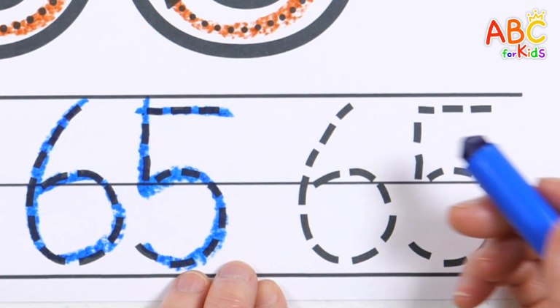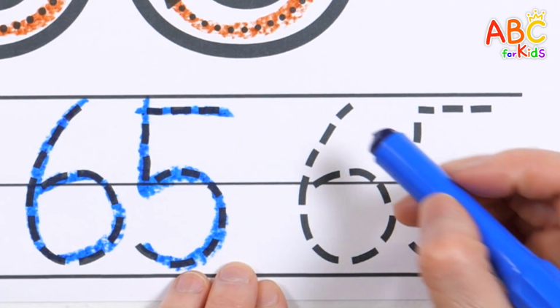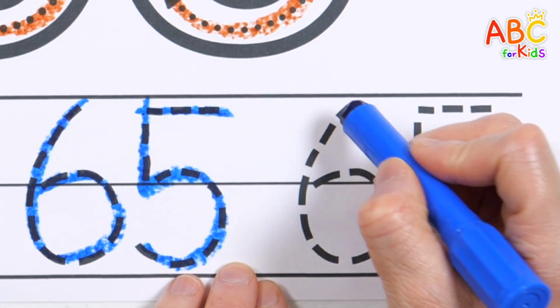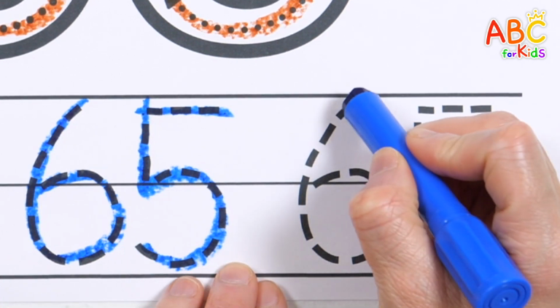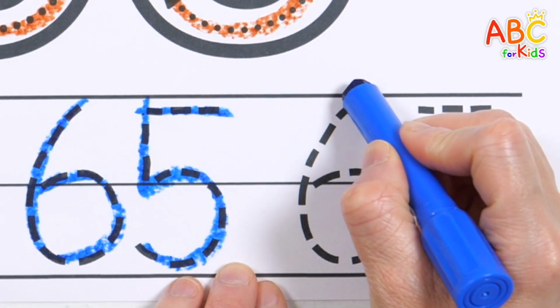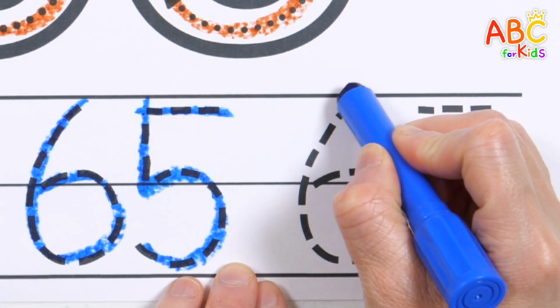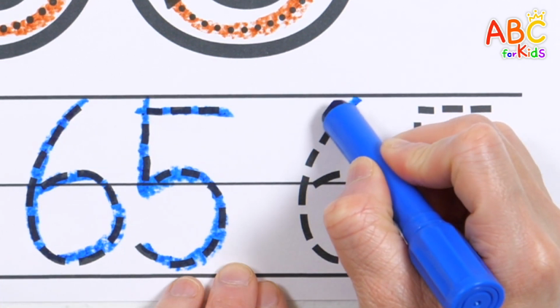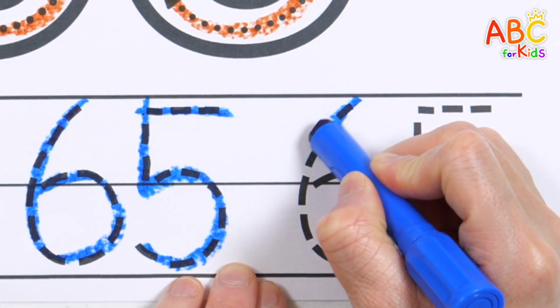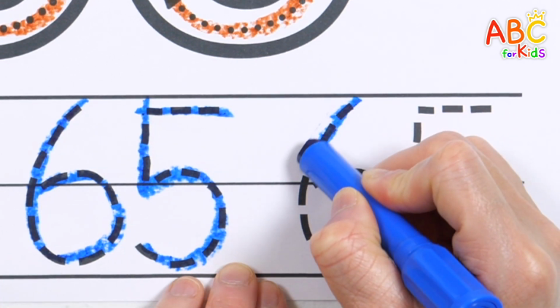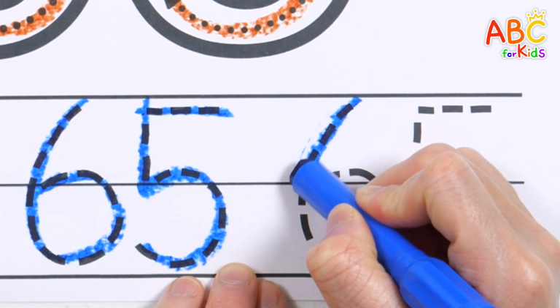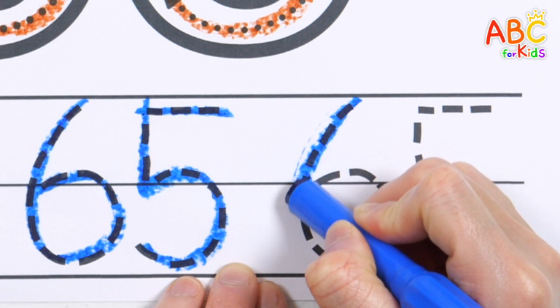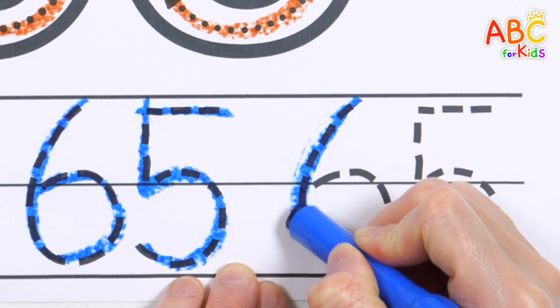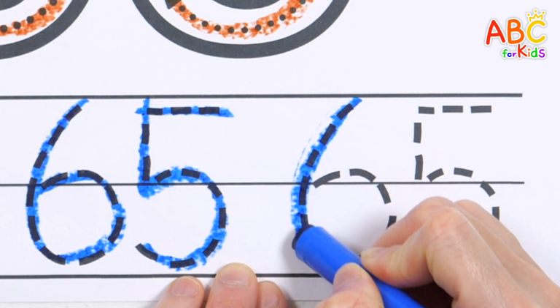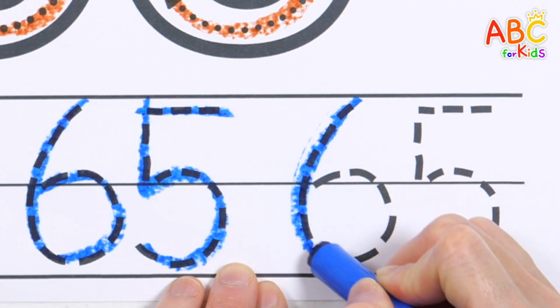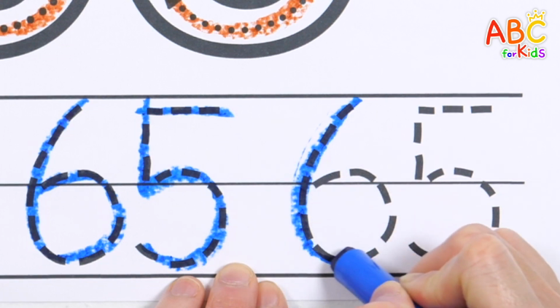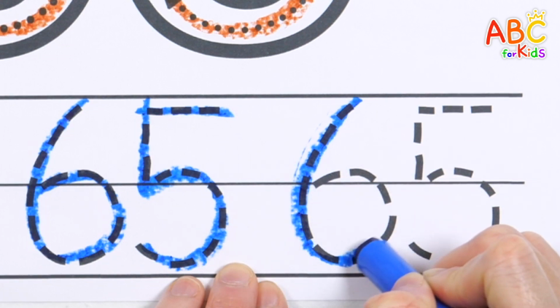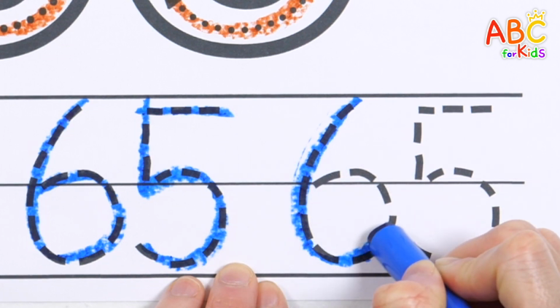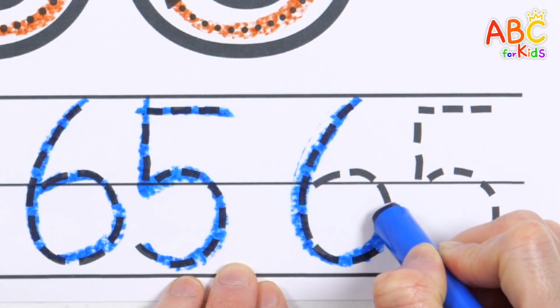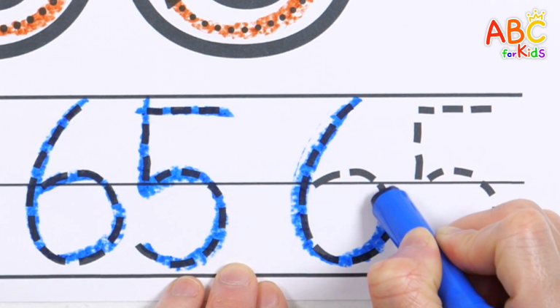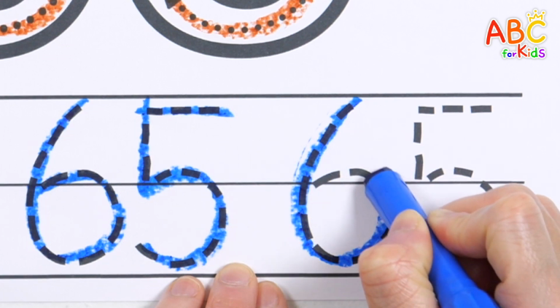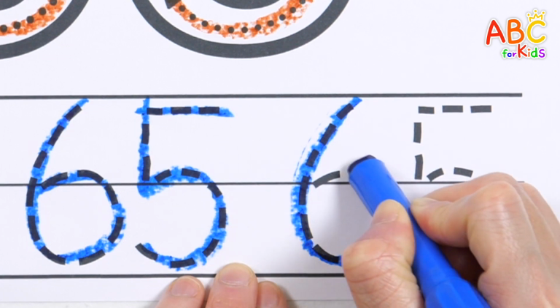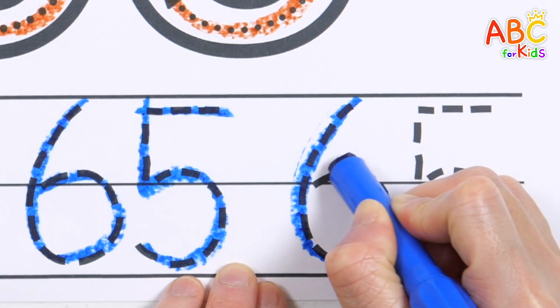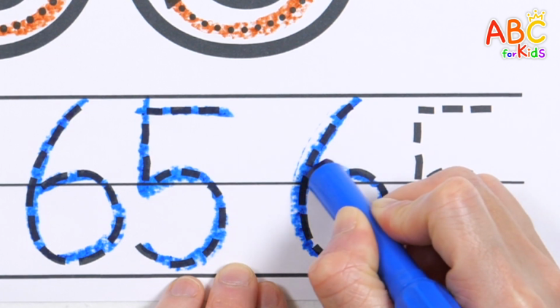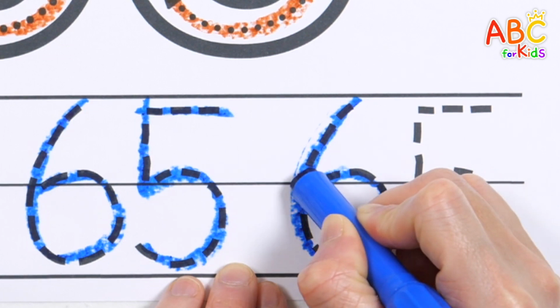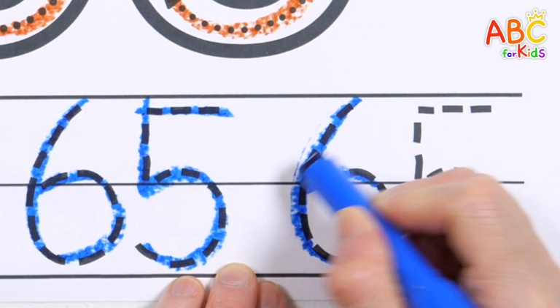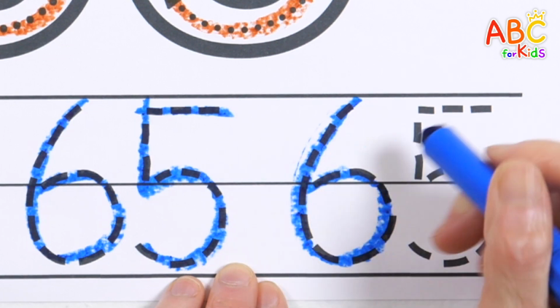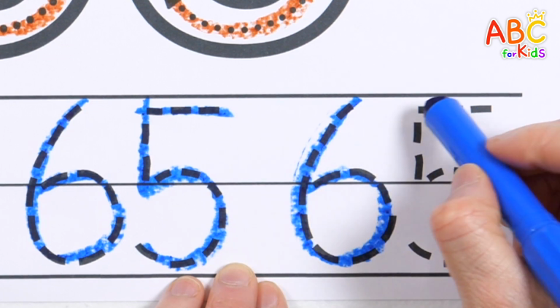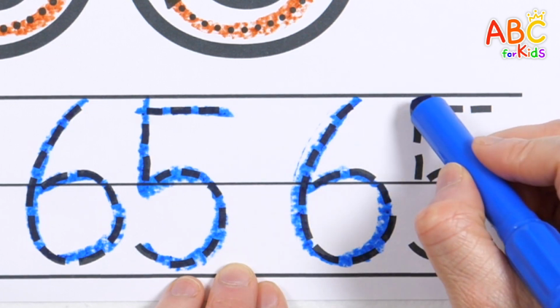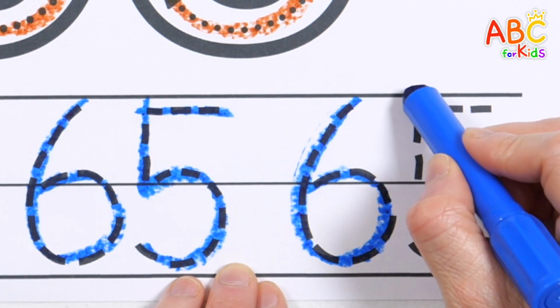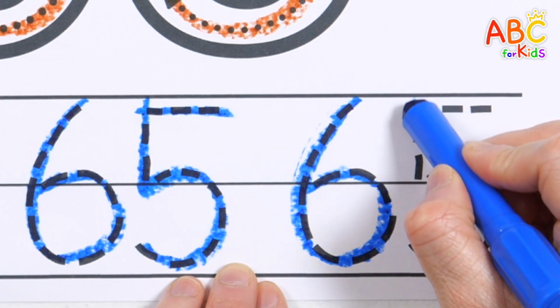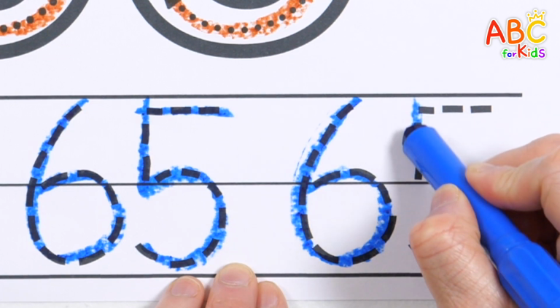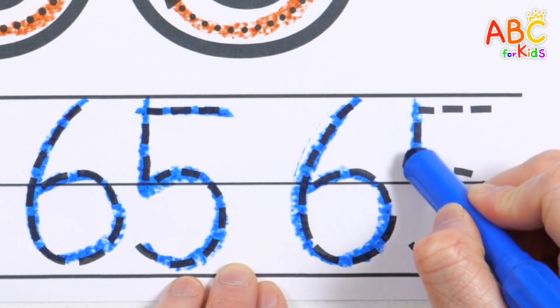1, 2, 3, 4, 5, 6, 7, 8, 9, 10 — we're great!